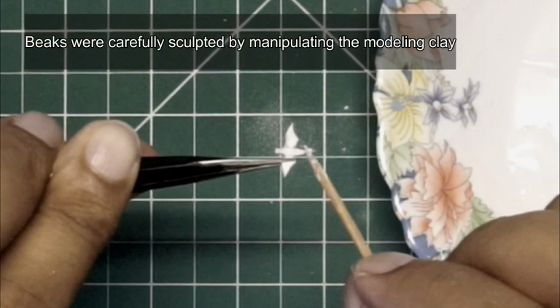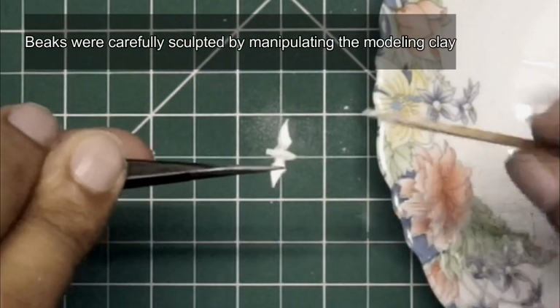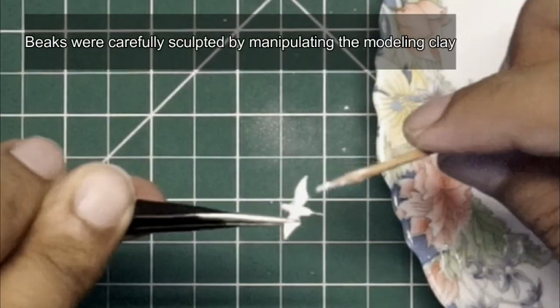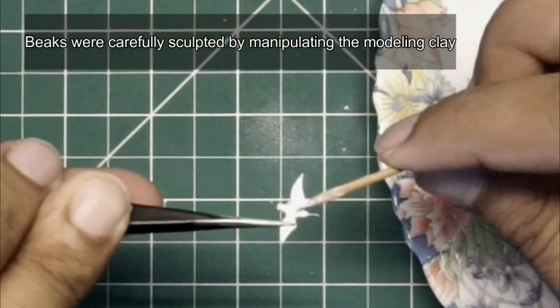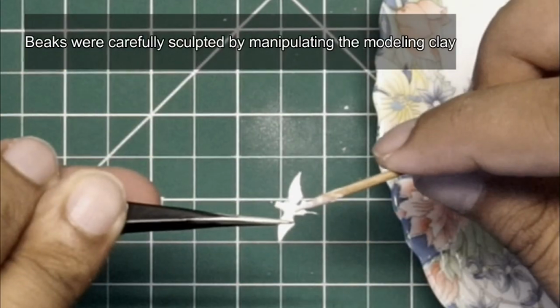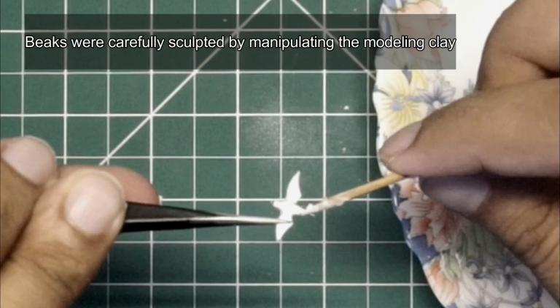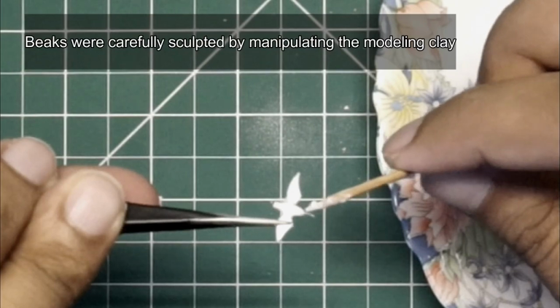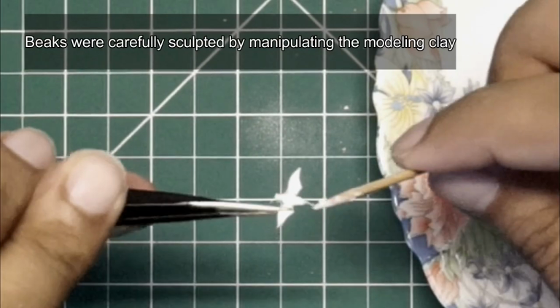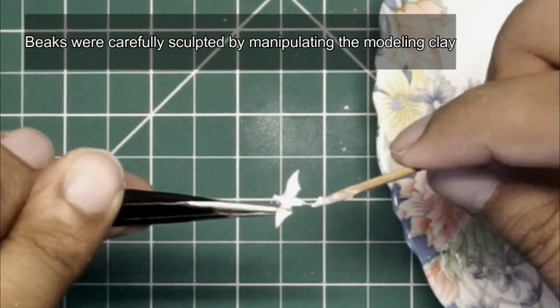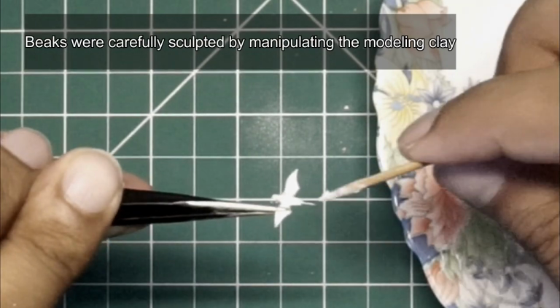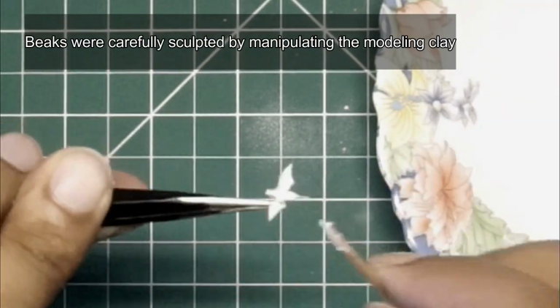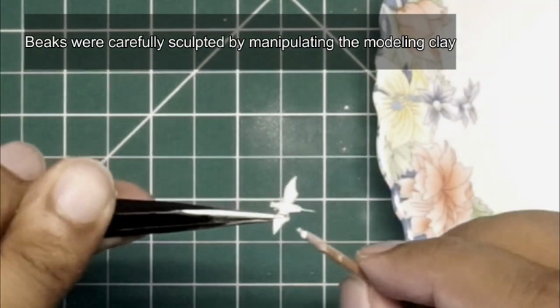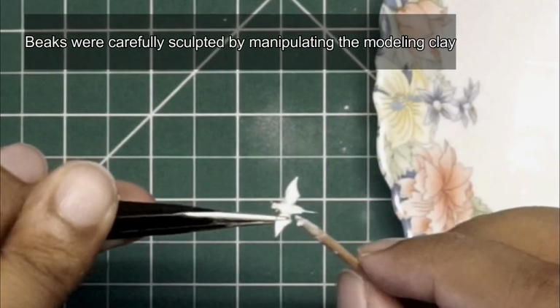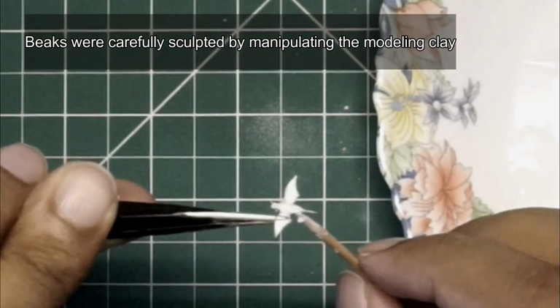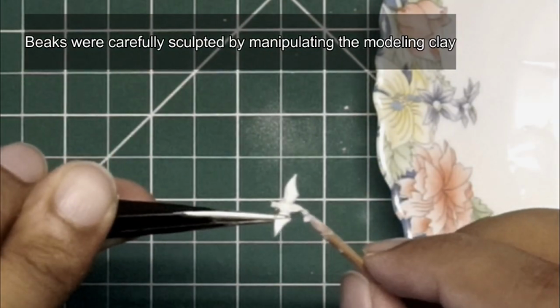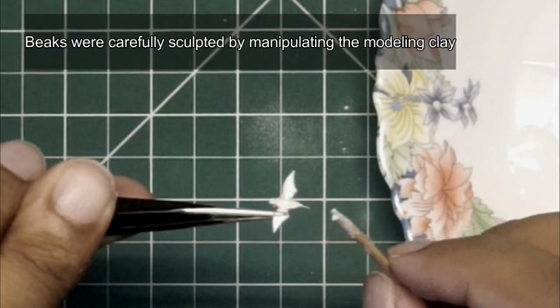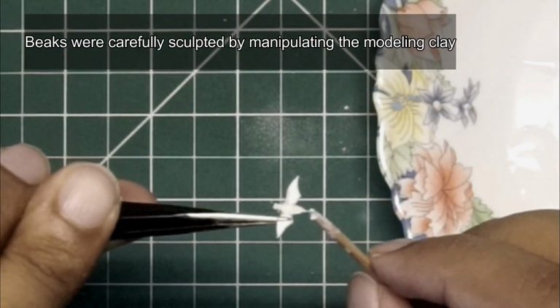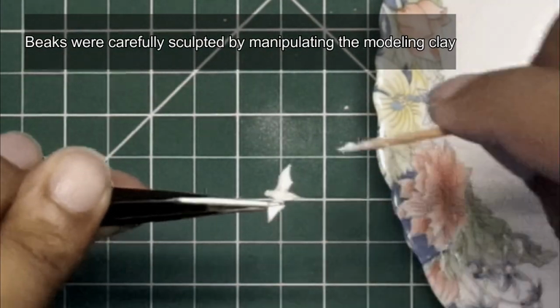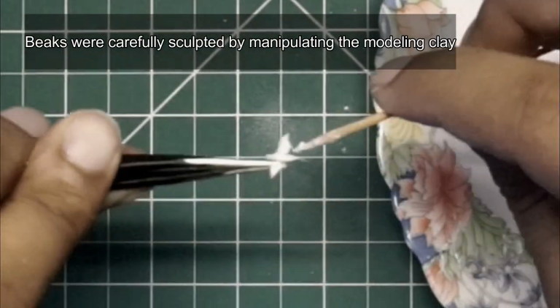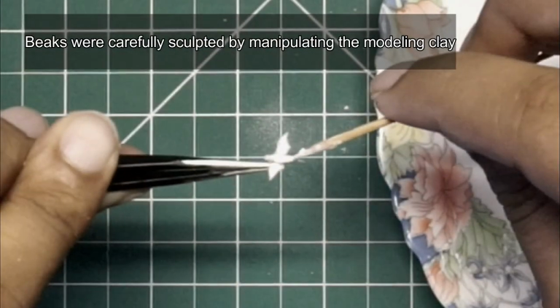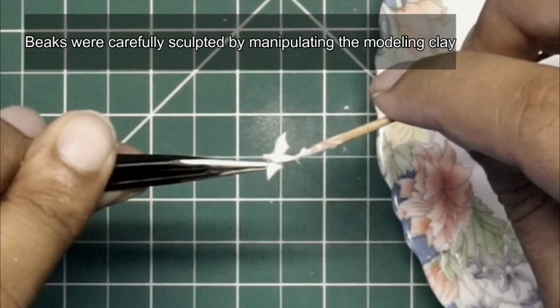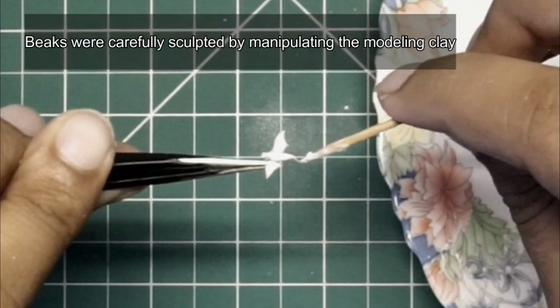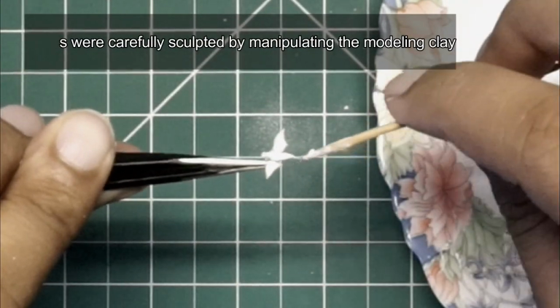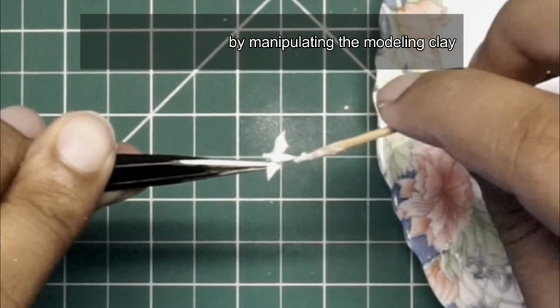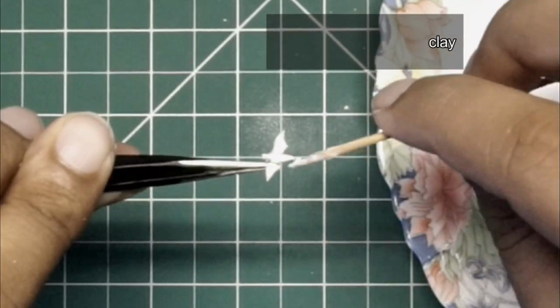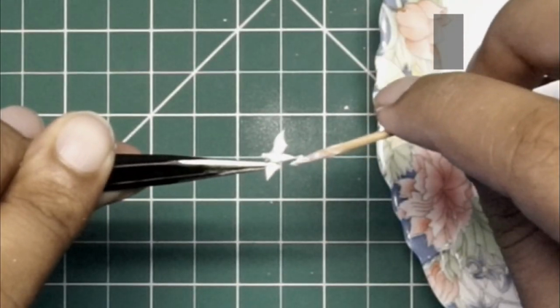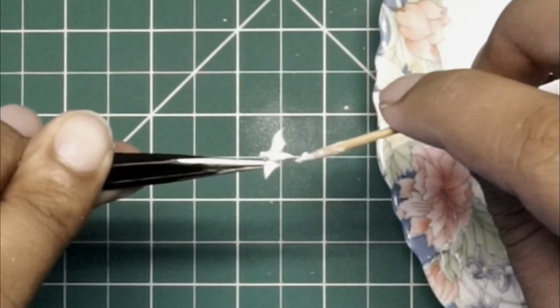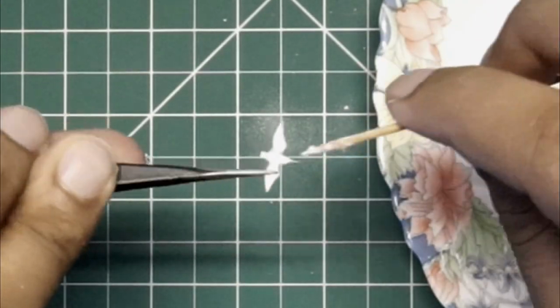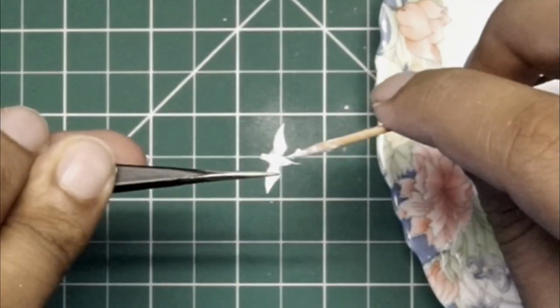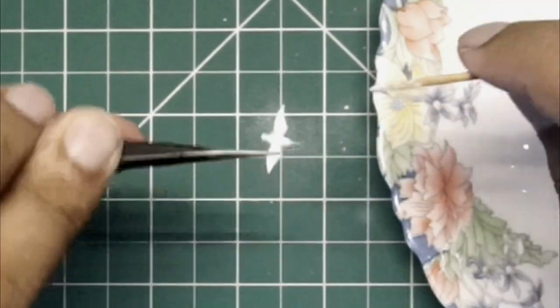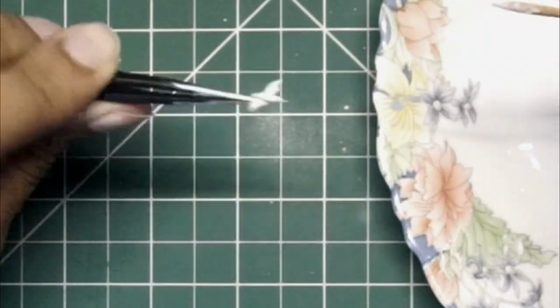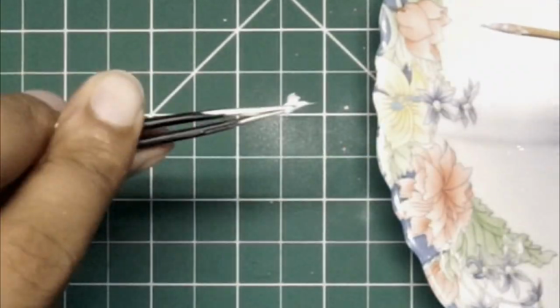I used the fine pointed end of the toothpick to manipulate the clay to form the beak.